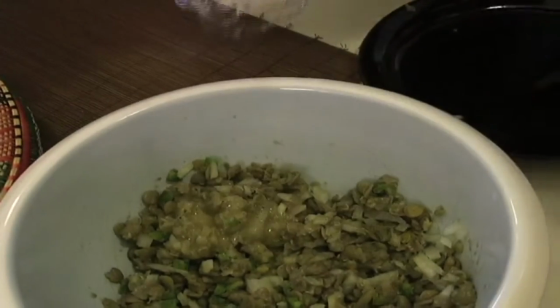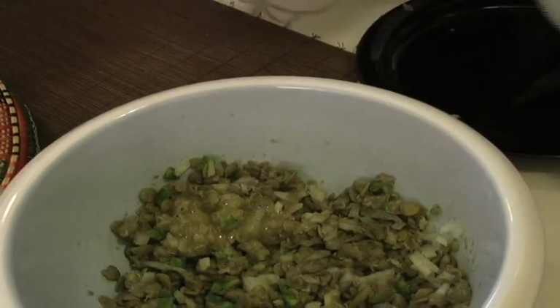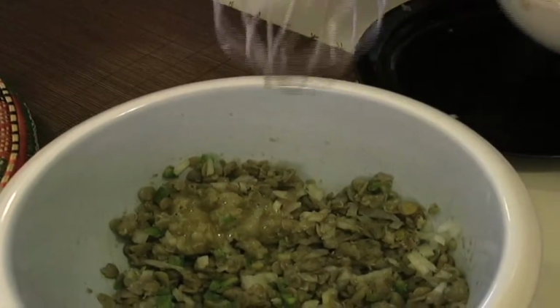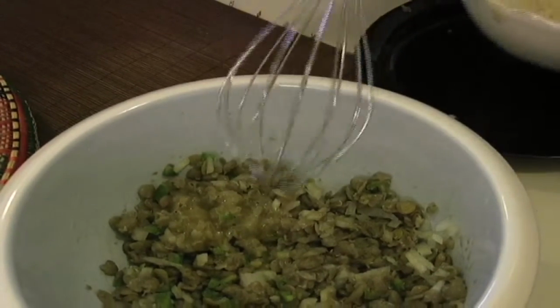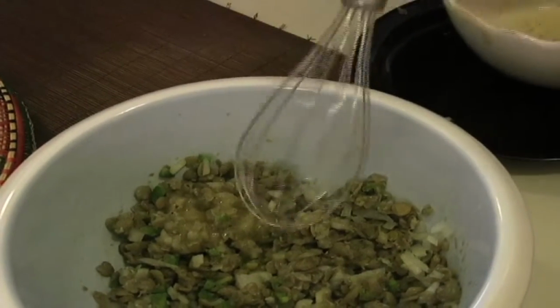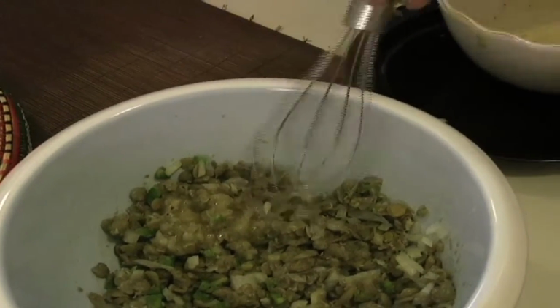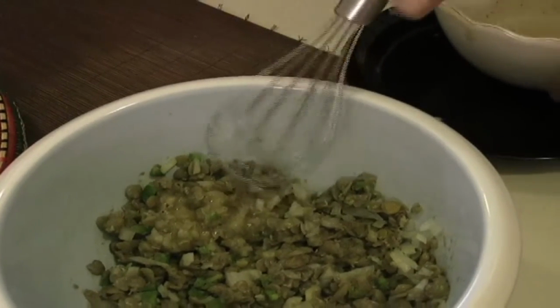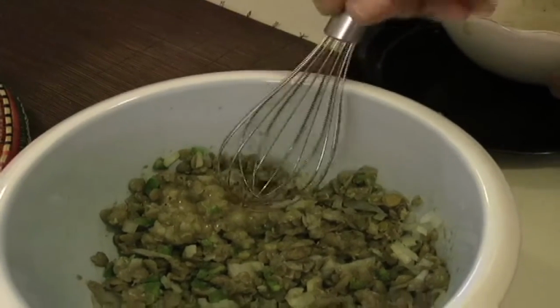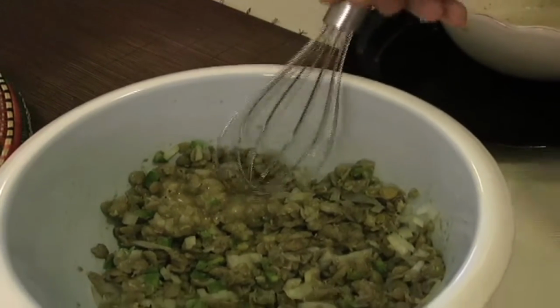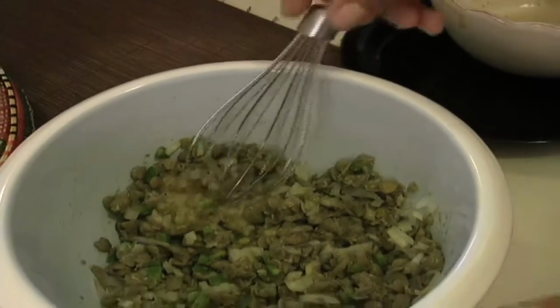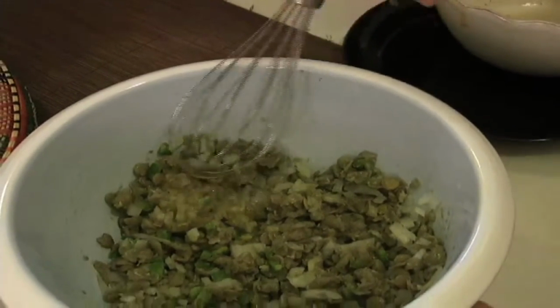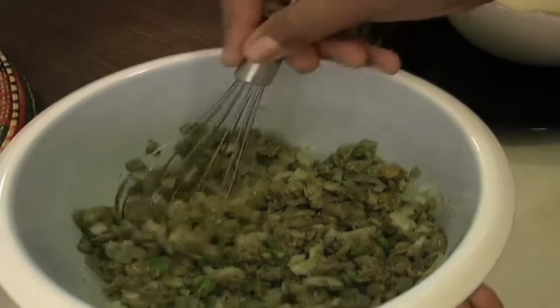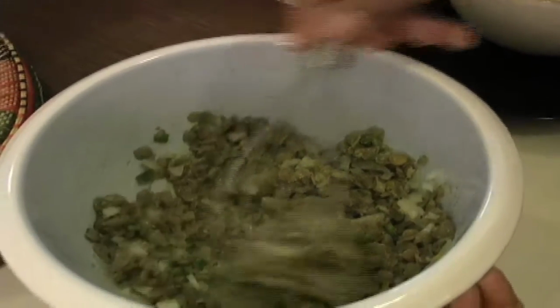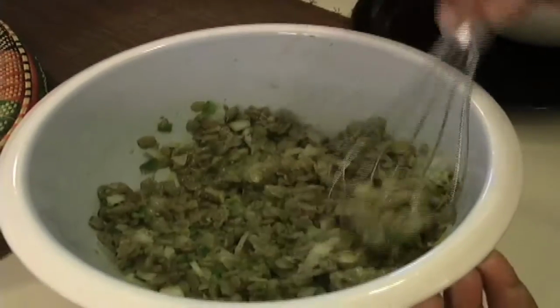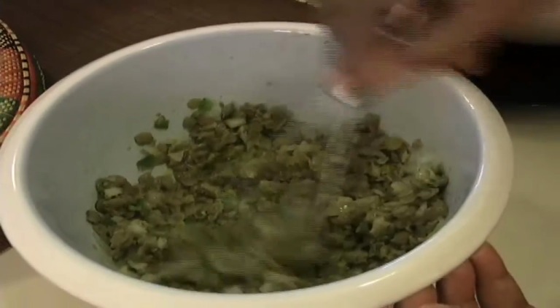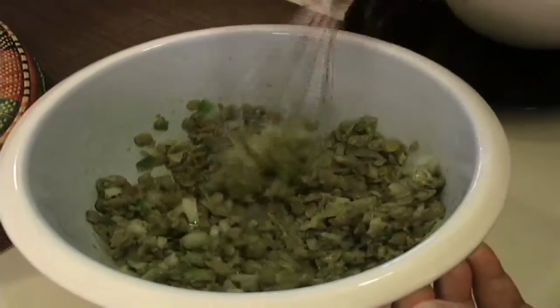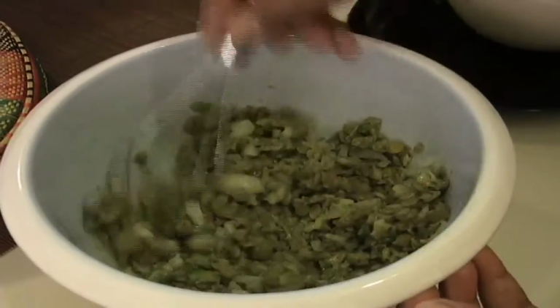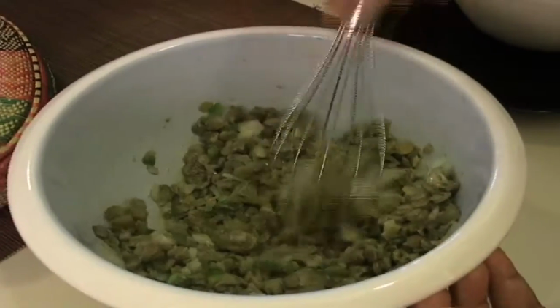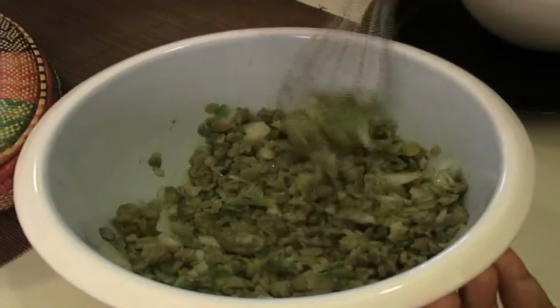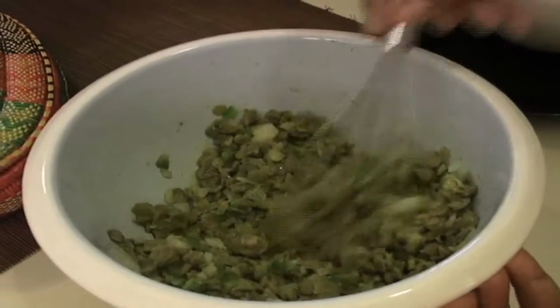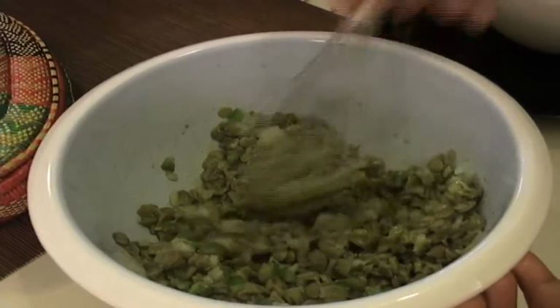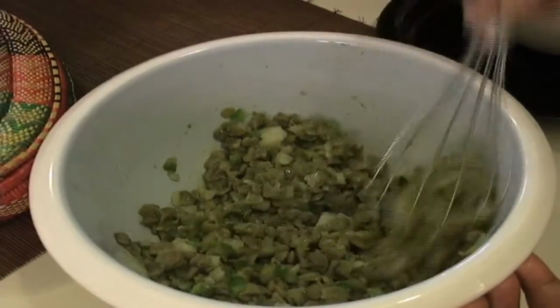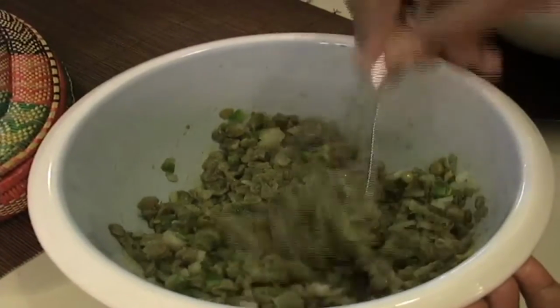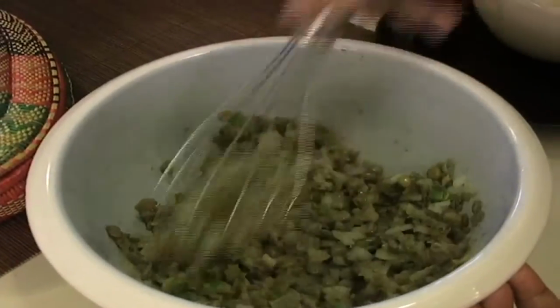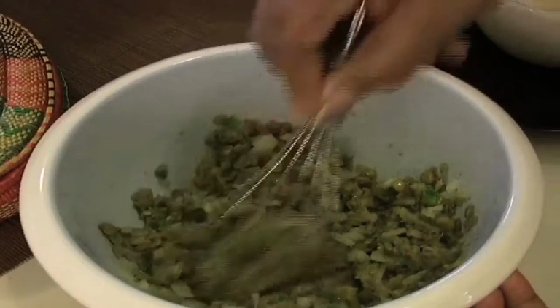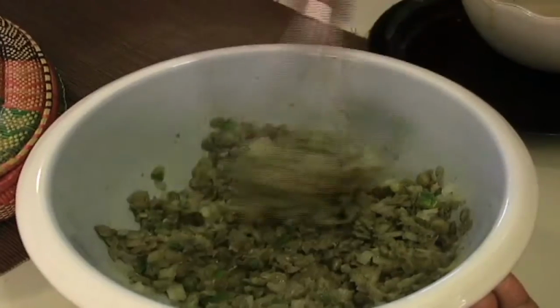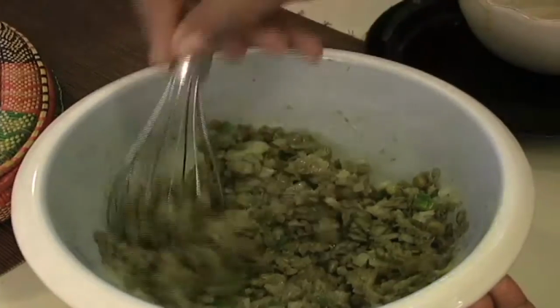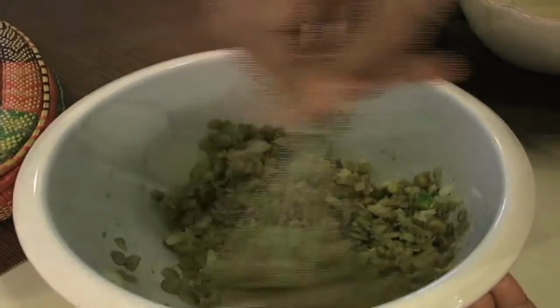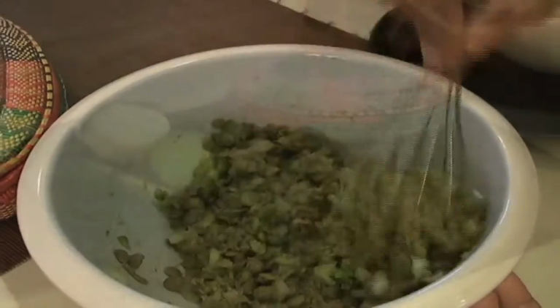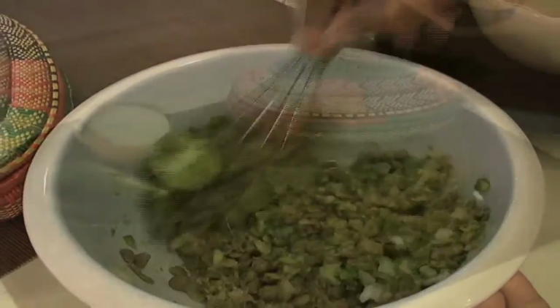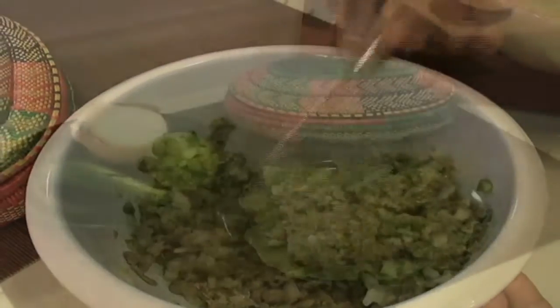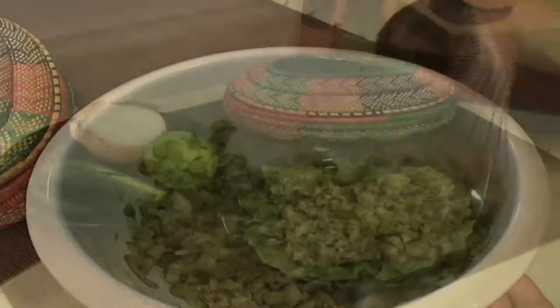But not to worry, the salad is not overly spicy. The lemon juice balances the heat perfectly.